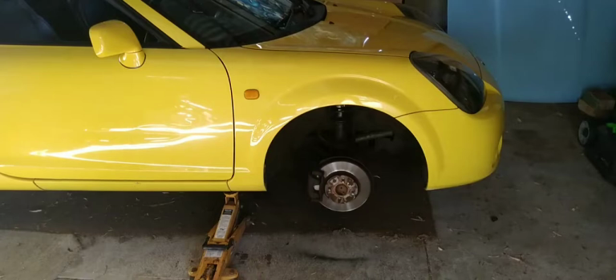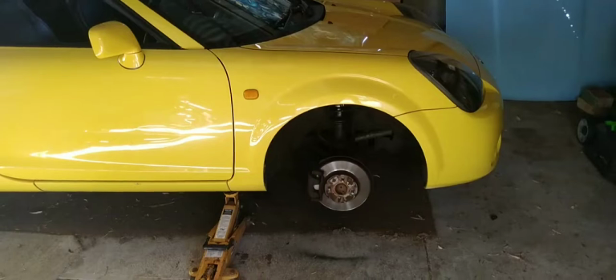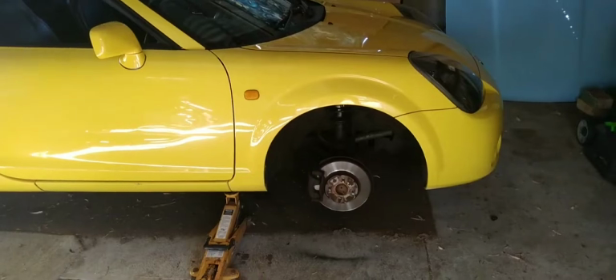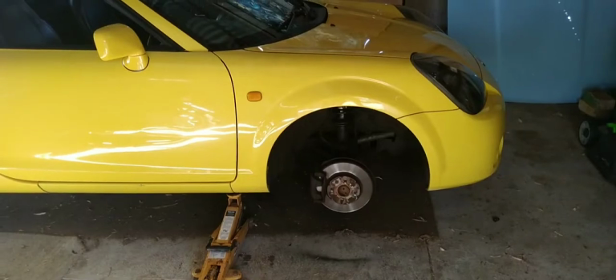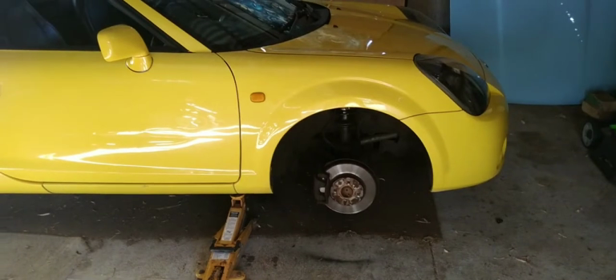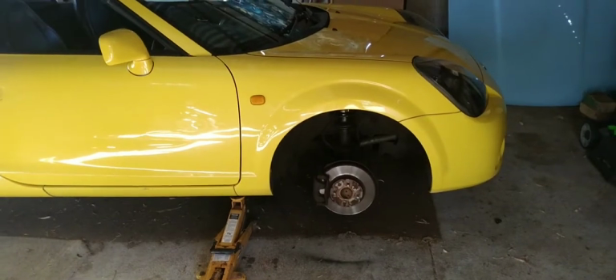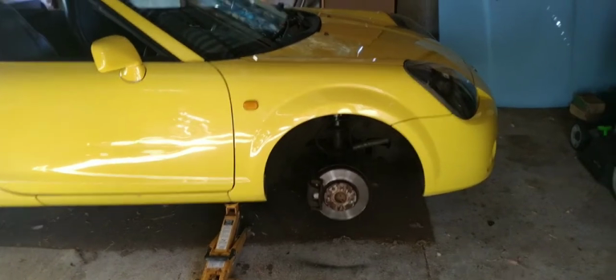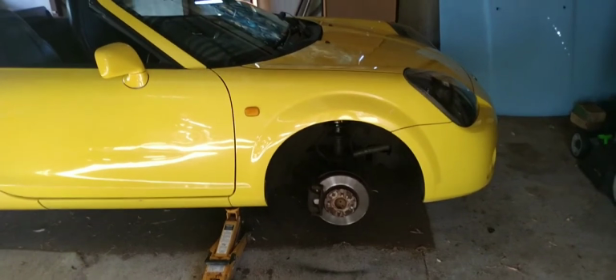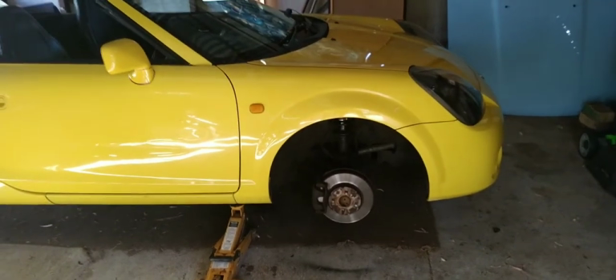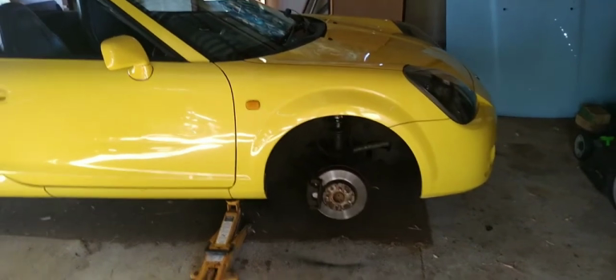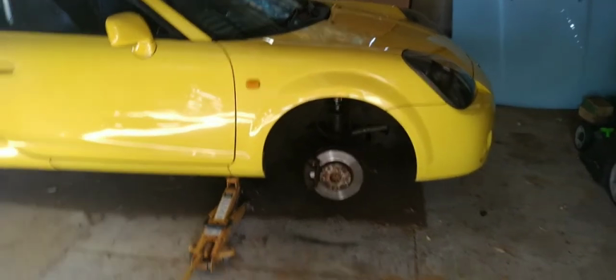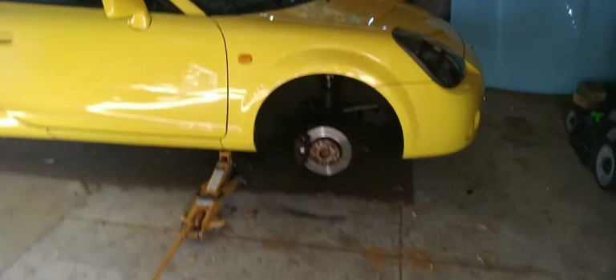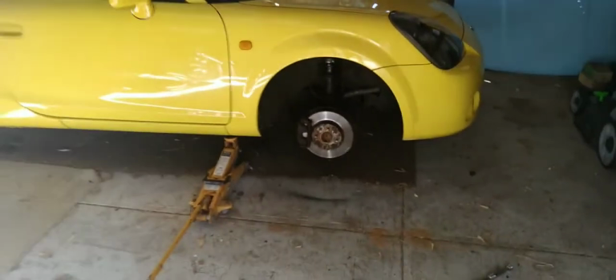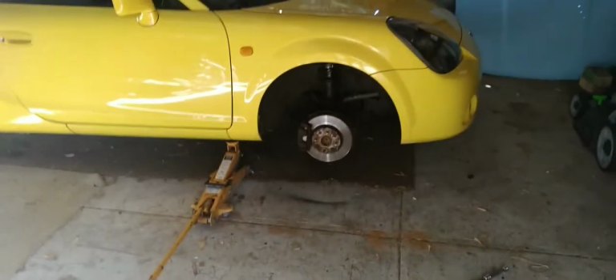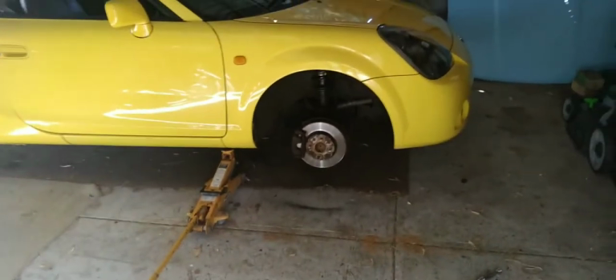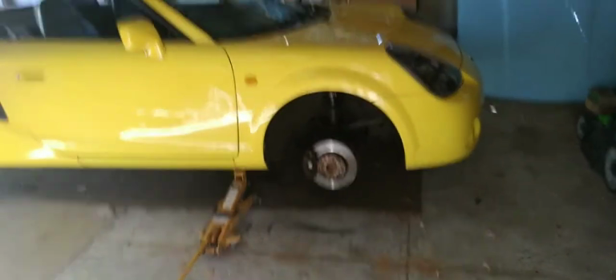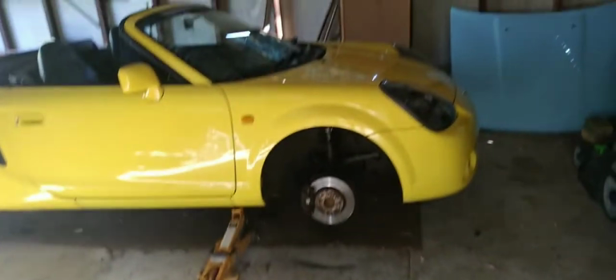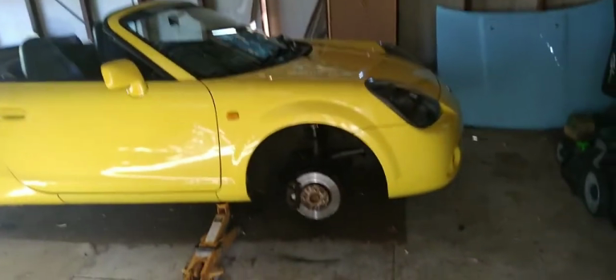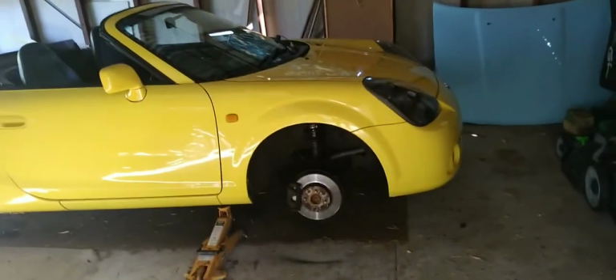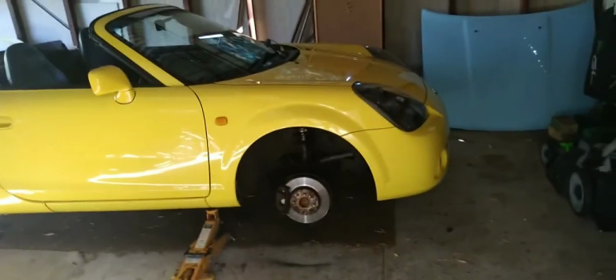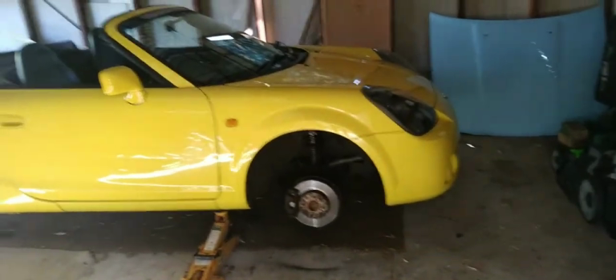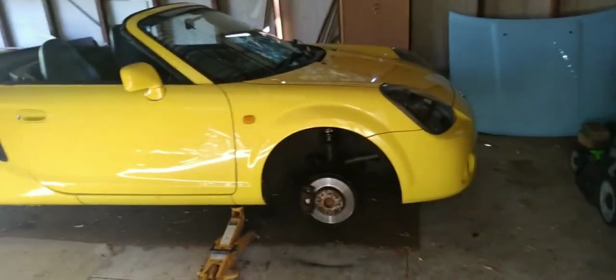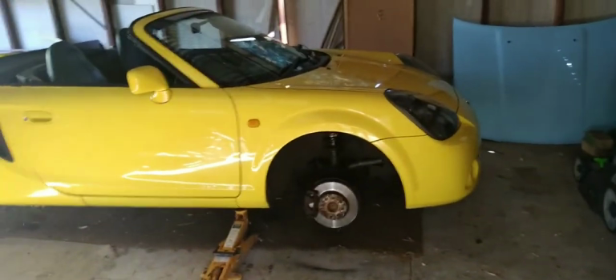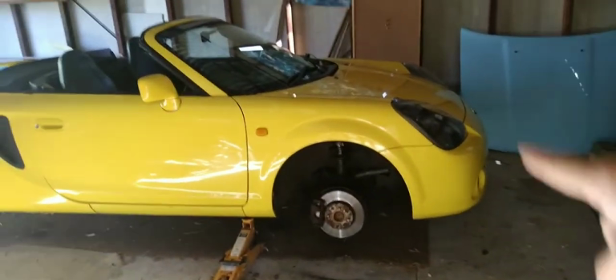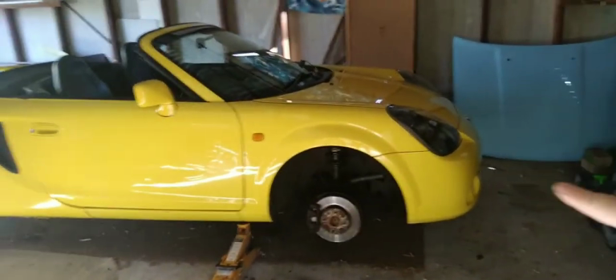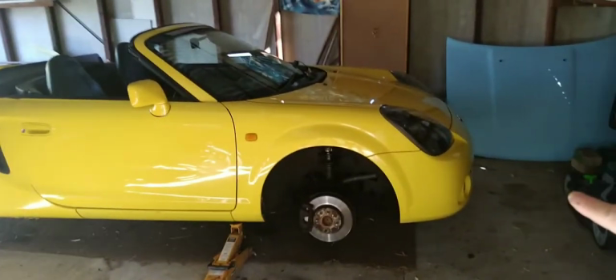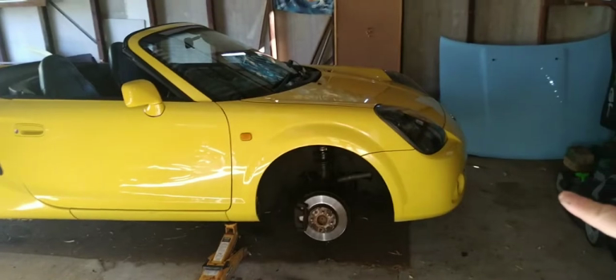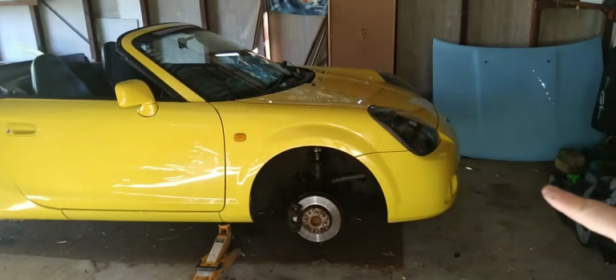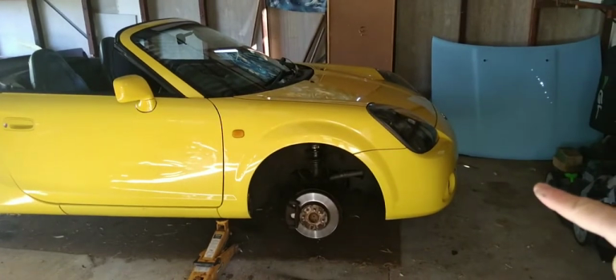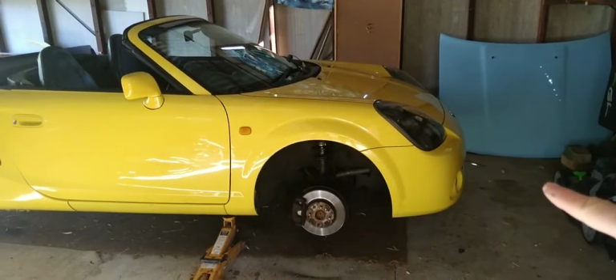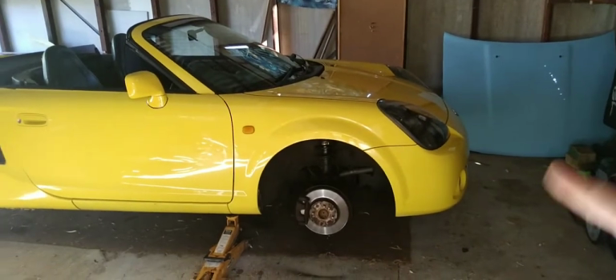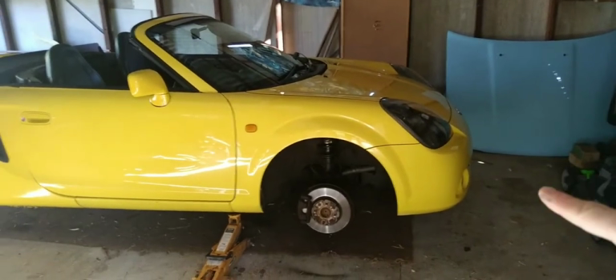Hey guys, it's SiamesePyder again. How are we all? Just another episode on my MR2.